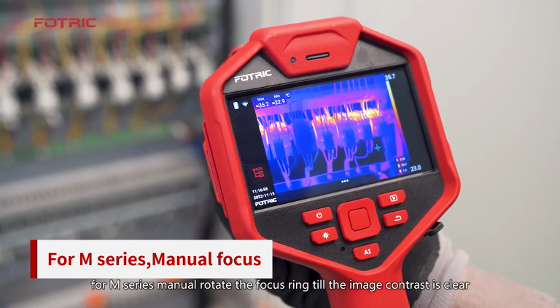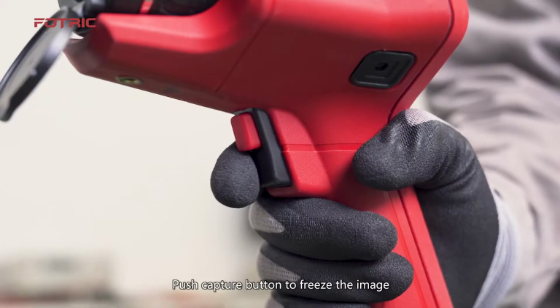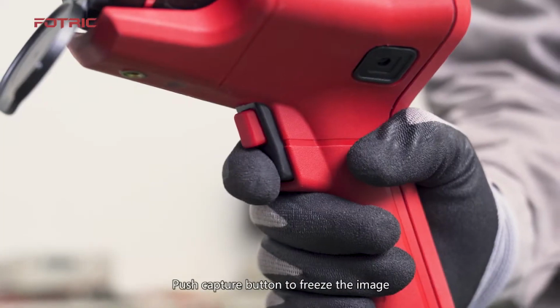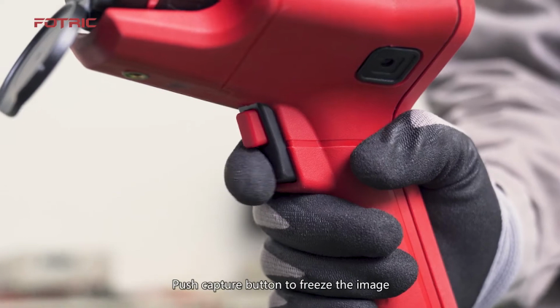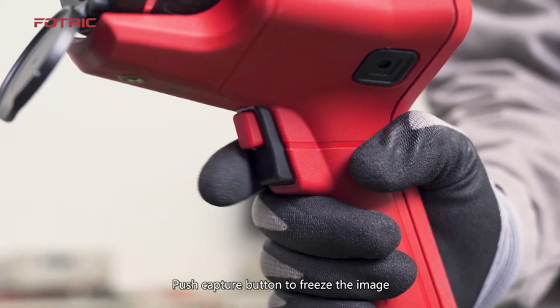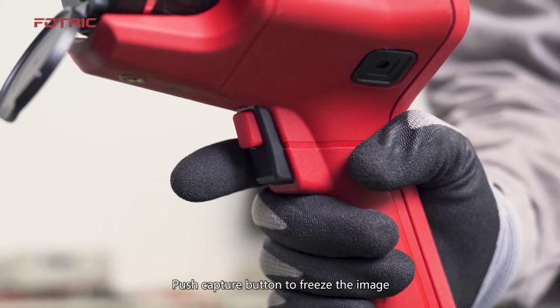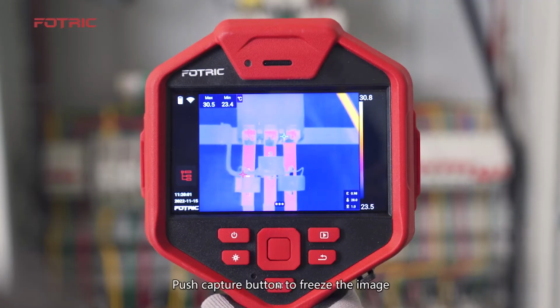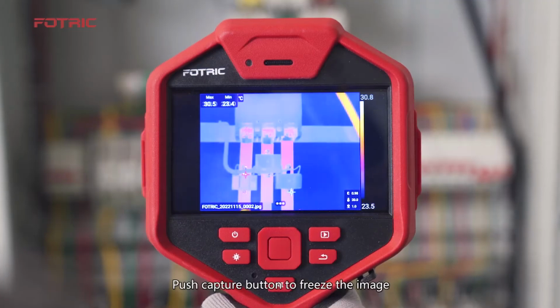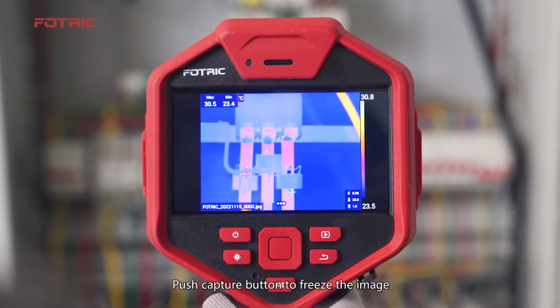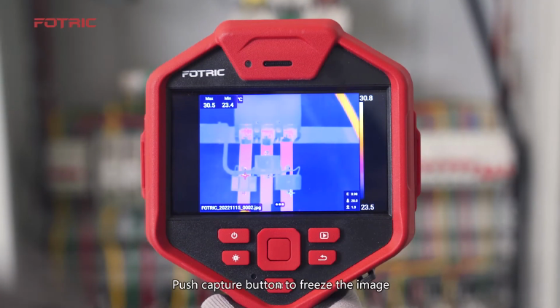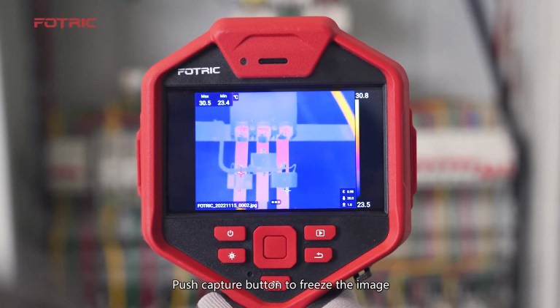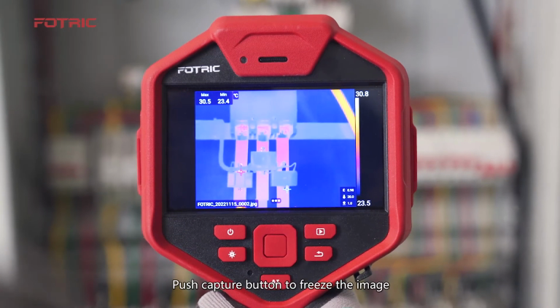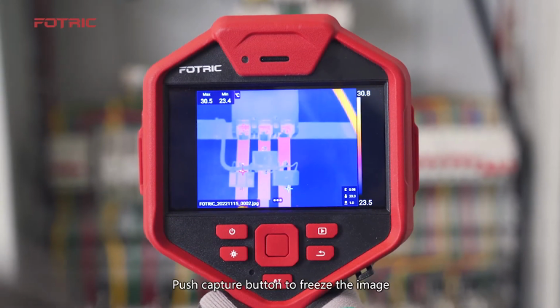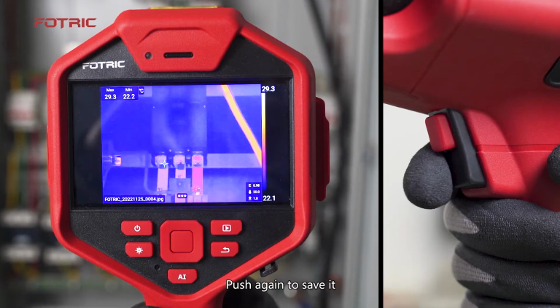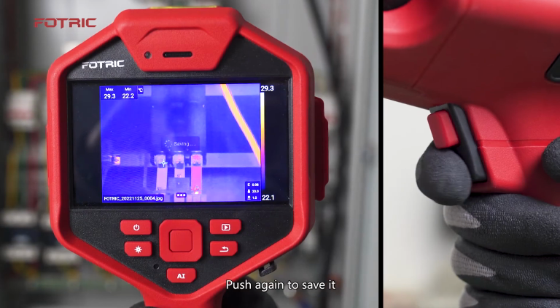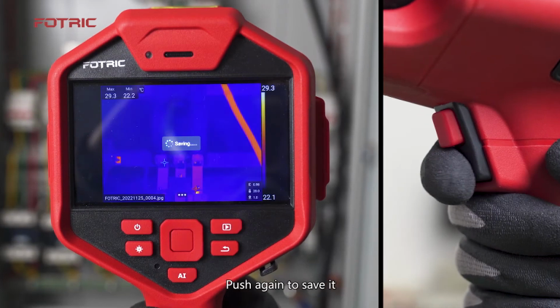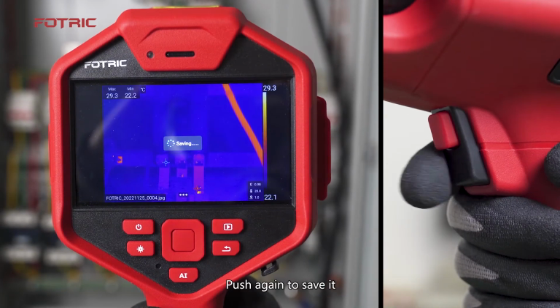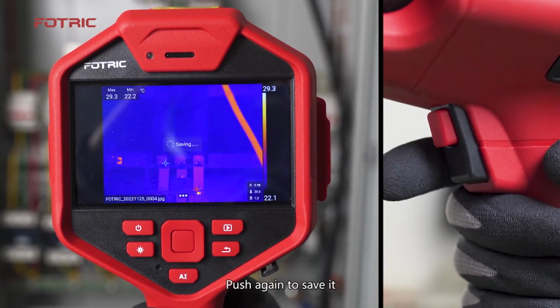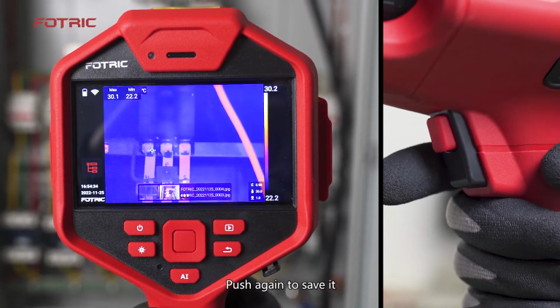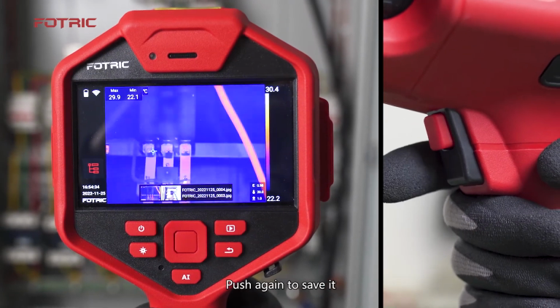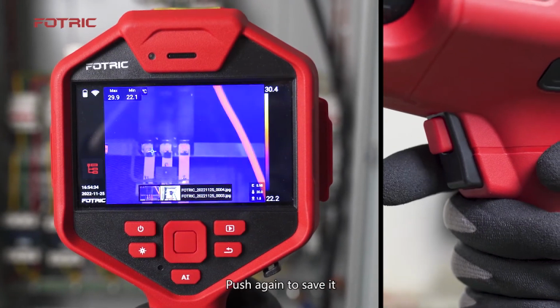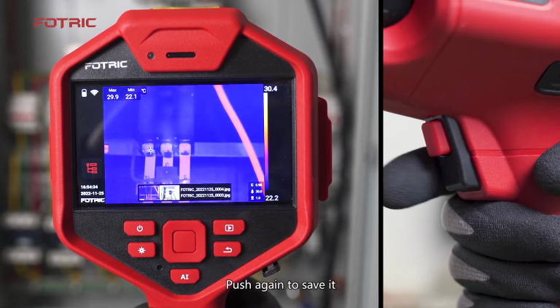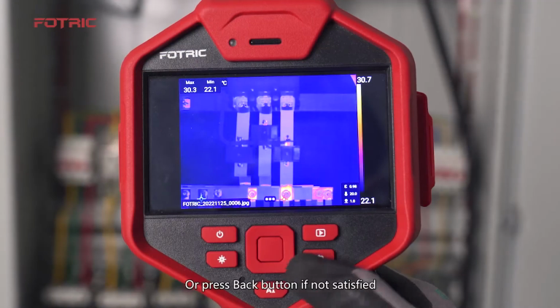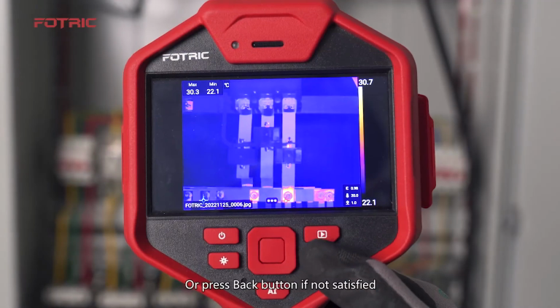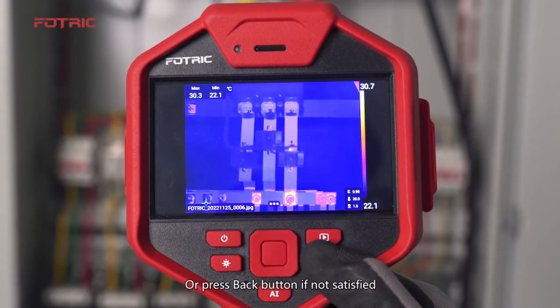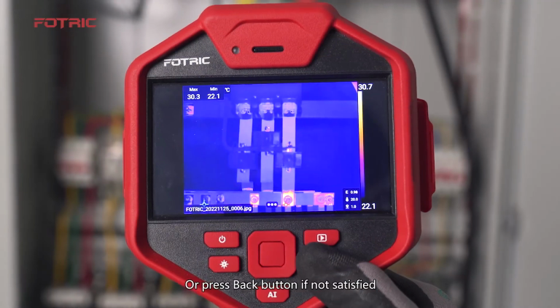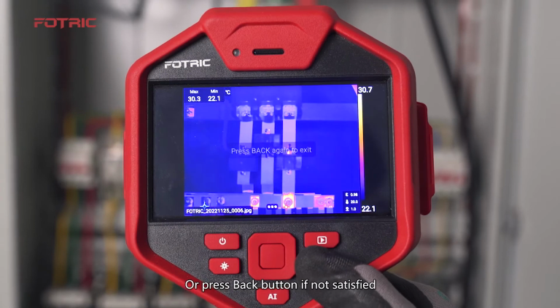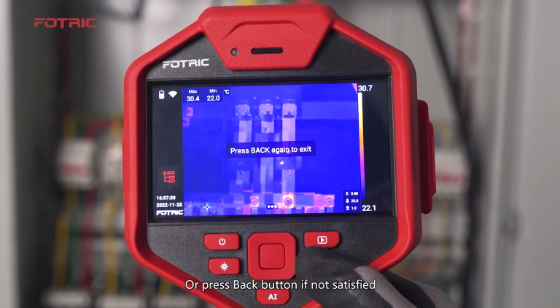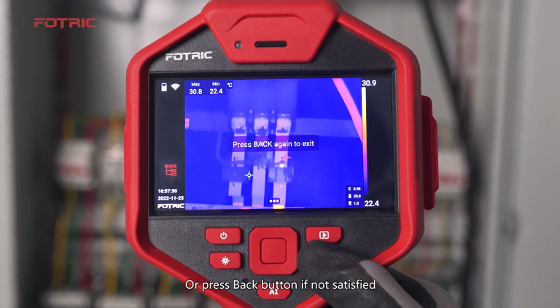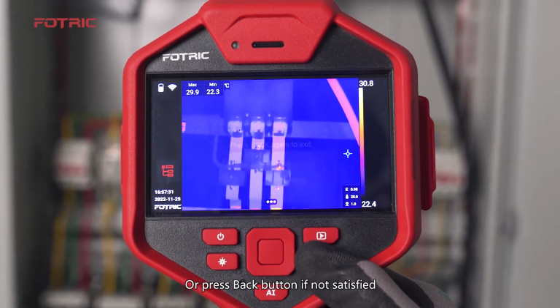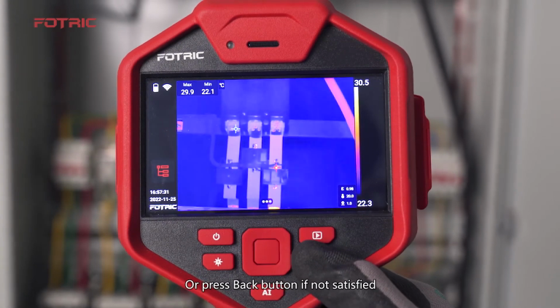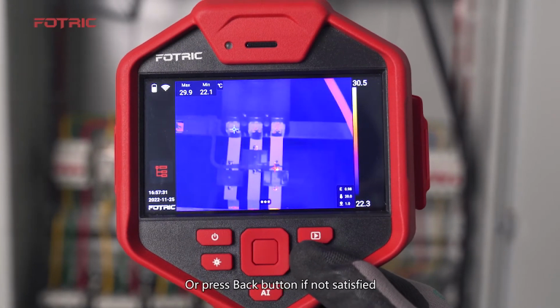Push the capture button to freeze the image. Push again to save it, or press the back button if not satisfied.